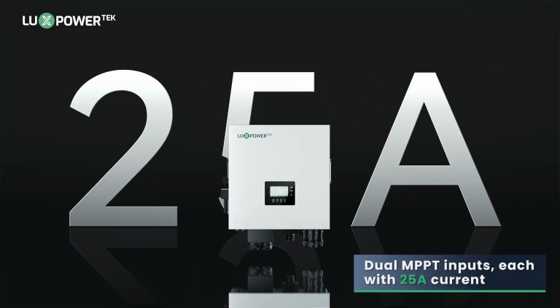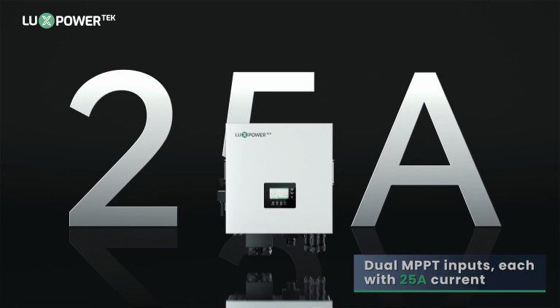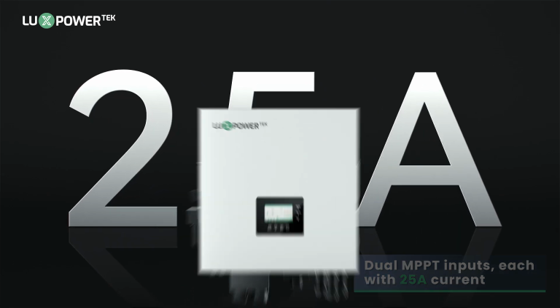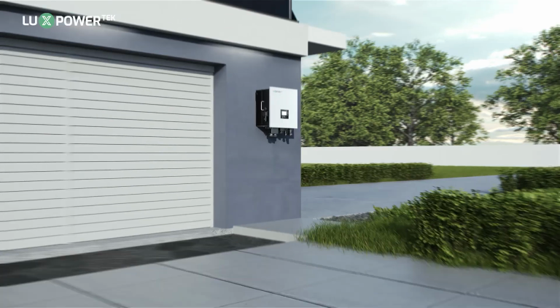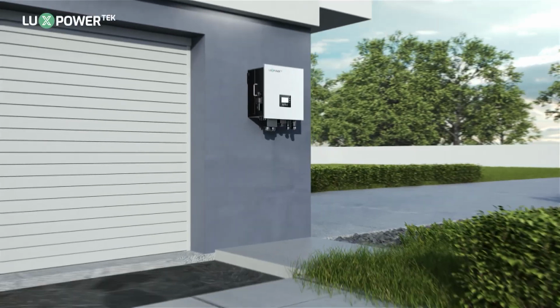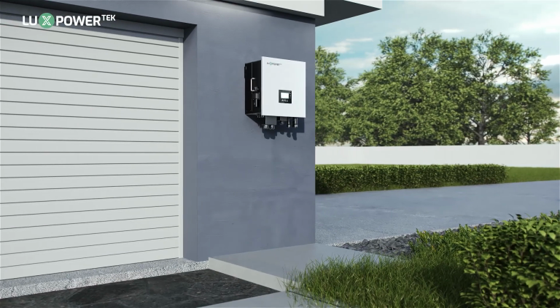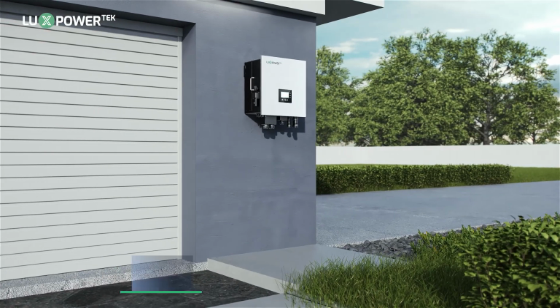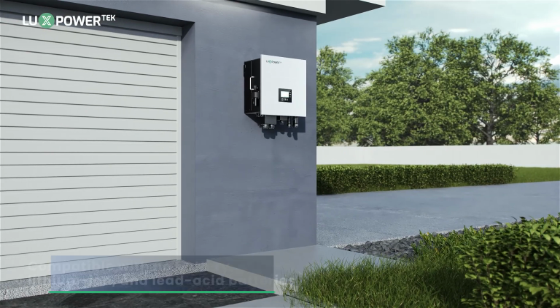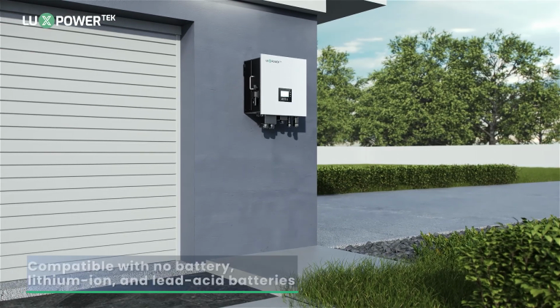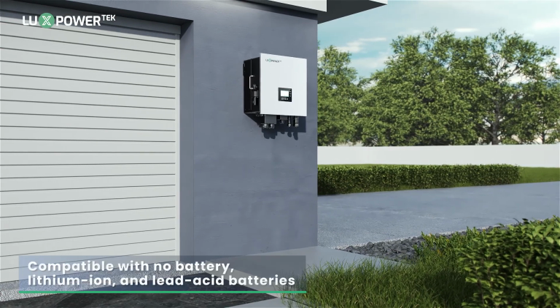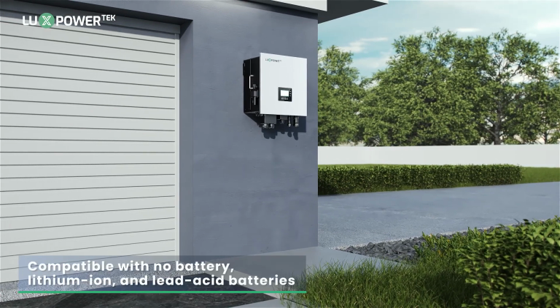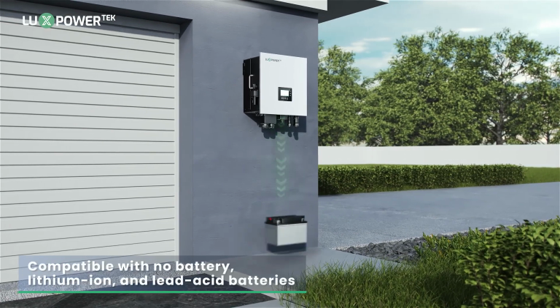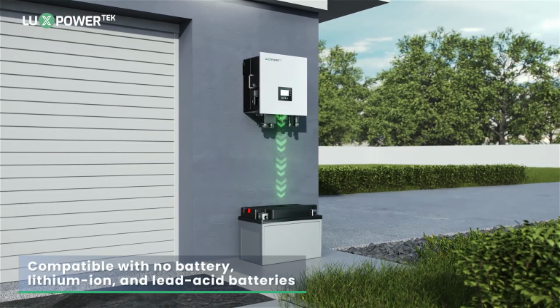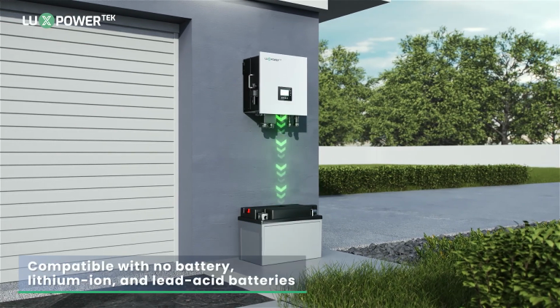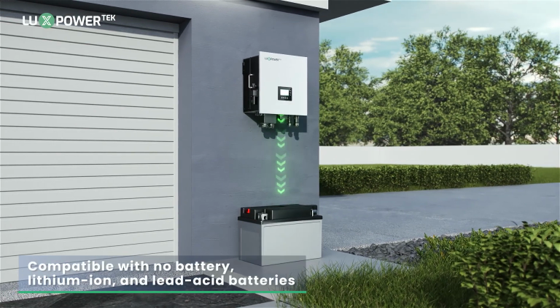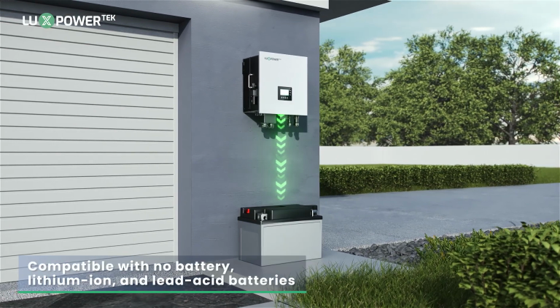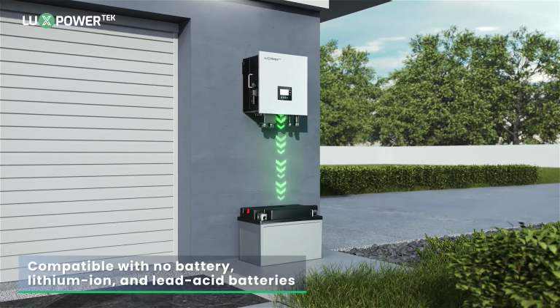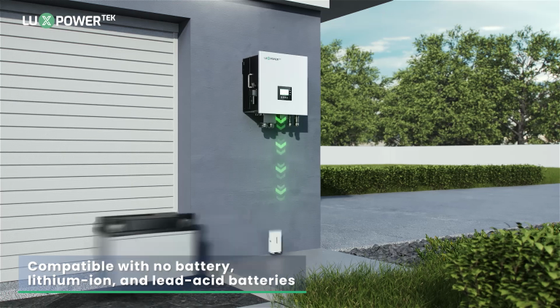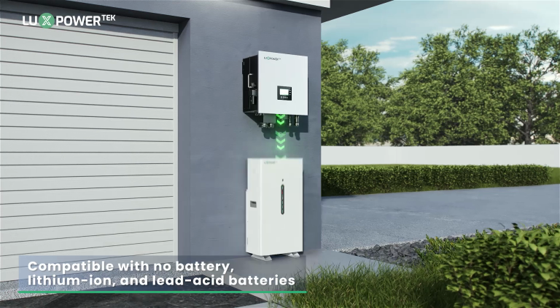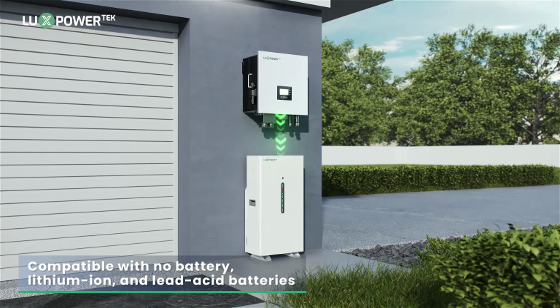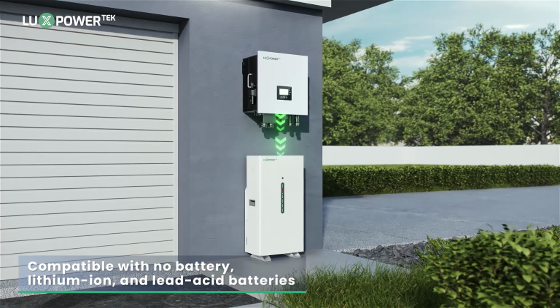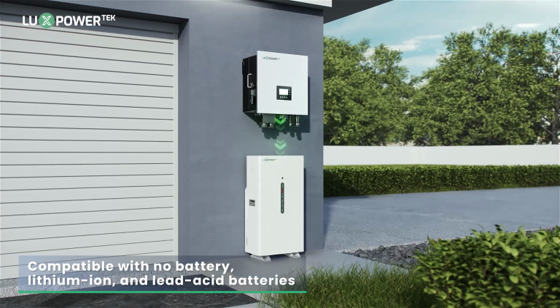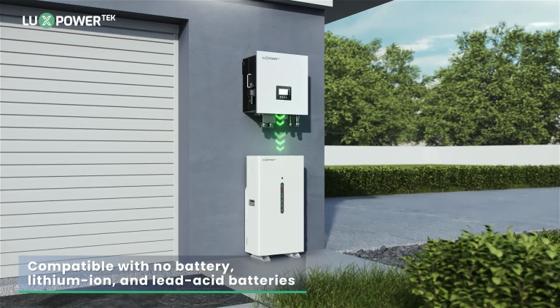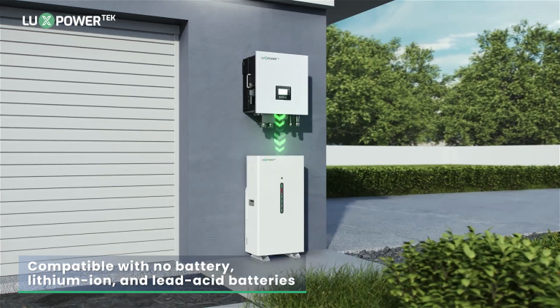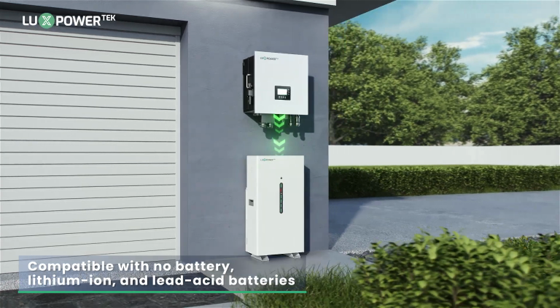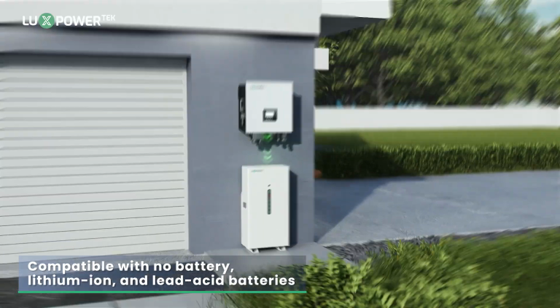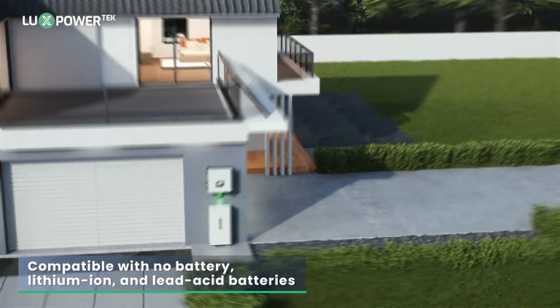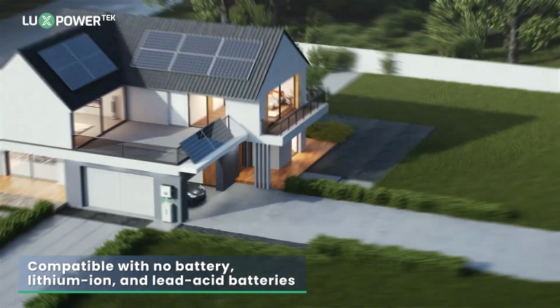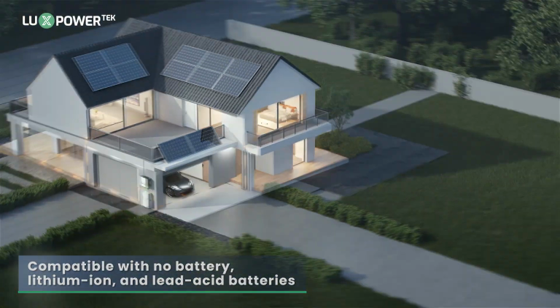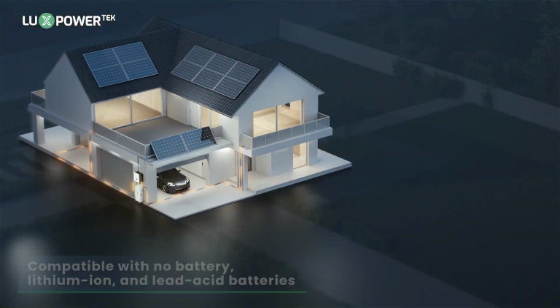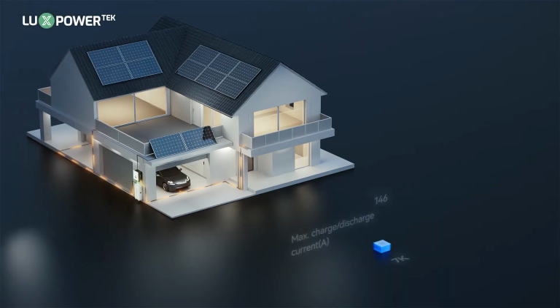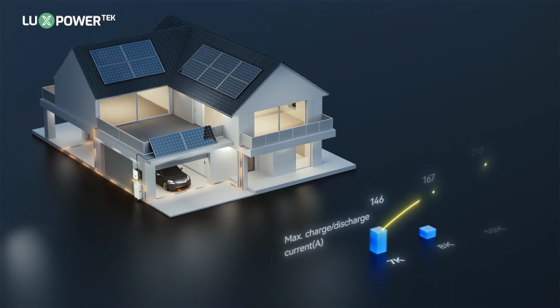The Gen 7-10K is versatile and compatible with no battery, lithium-ion, and lead-acid batteries.